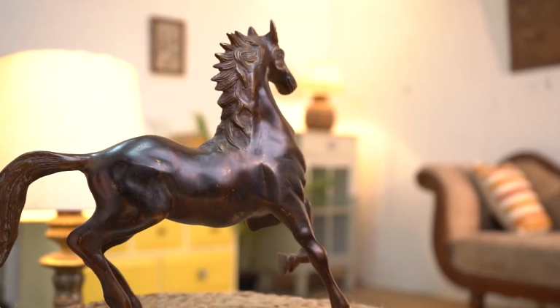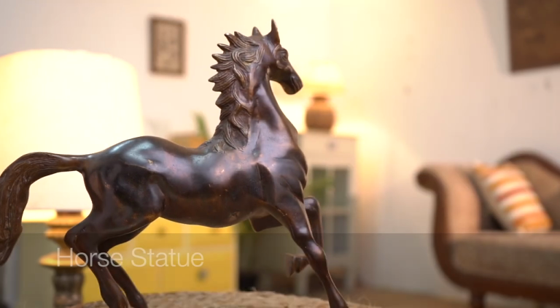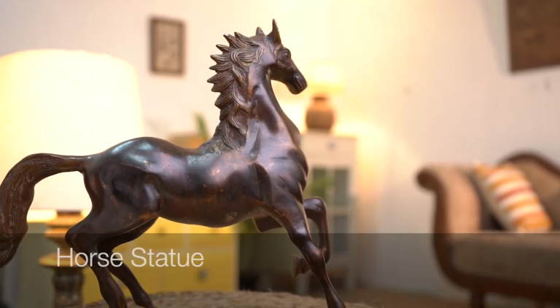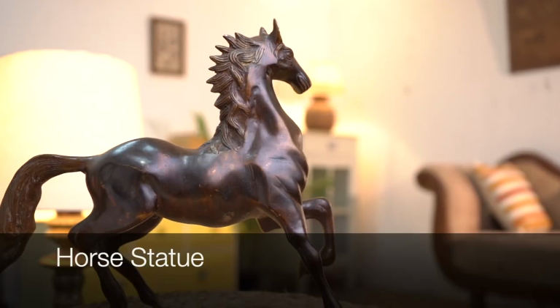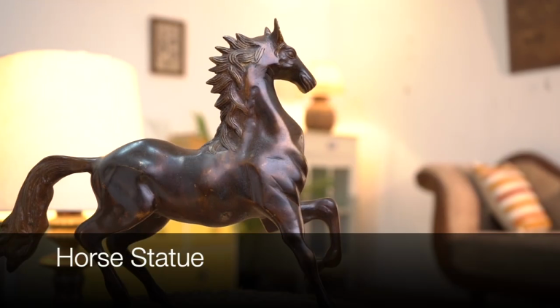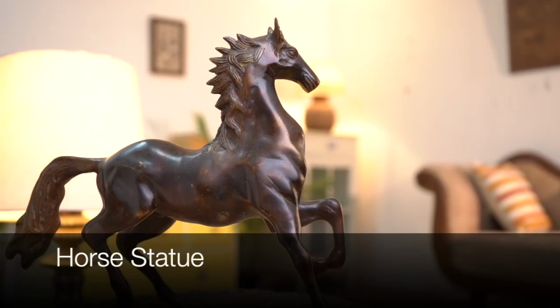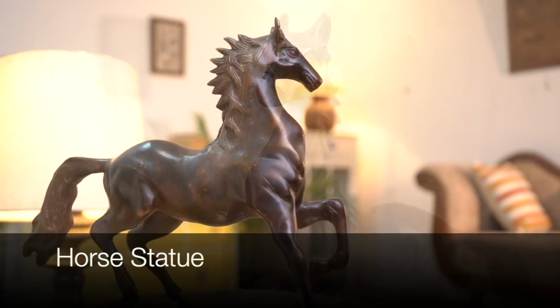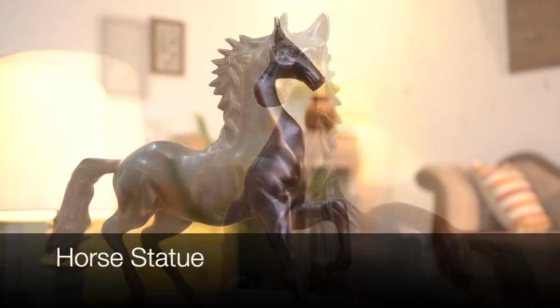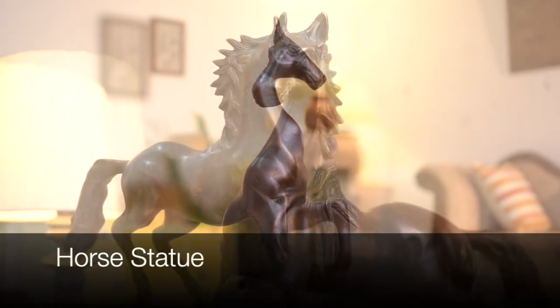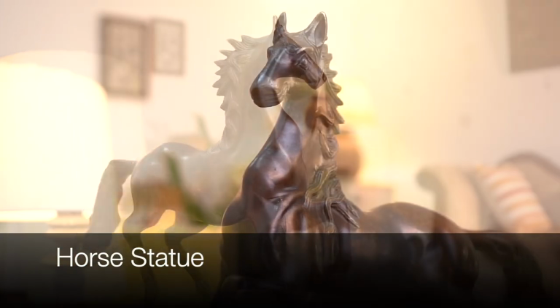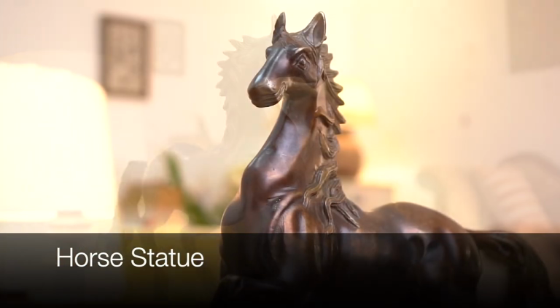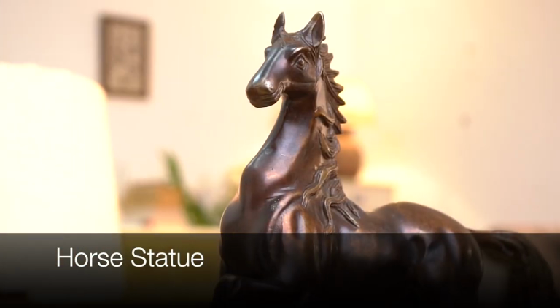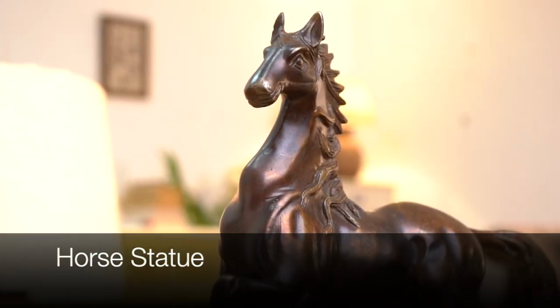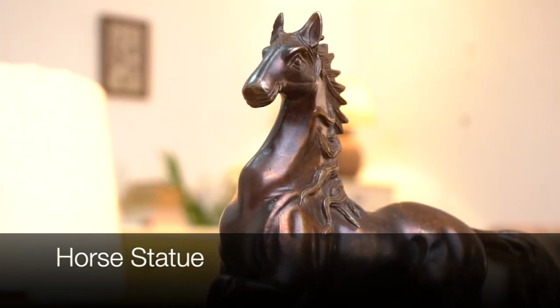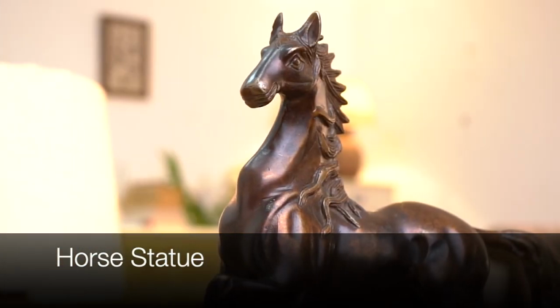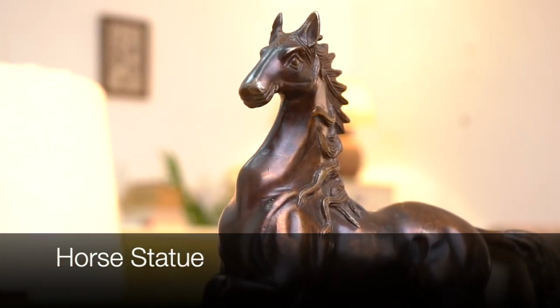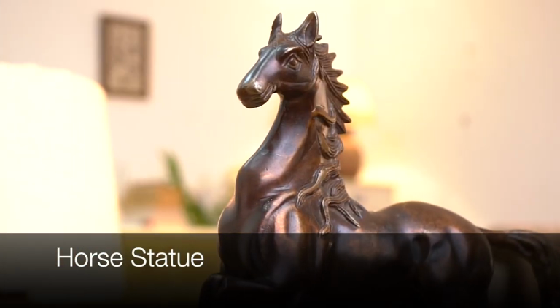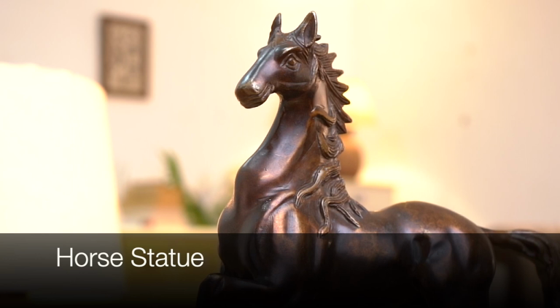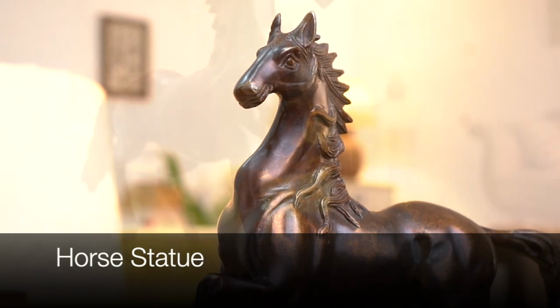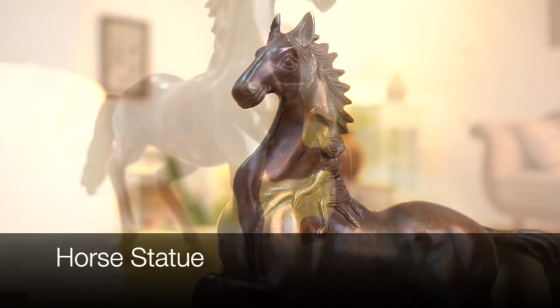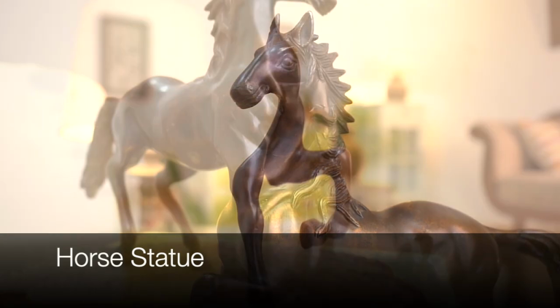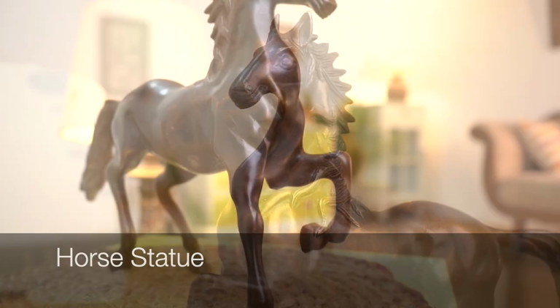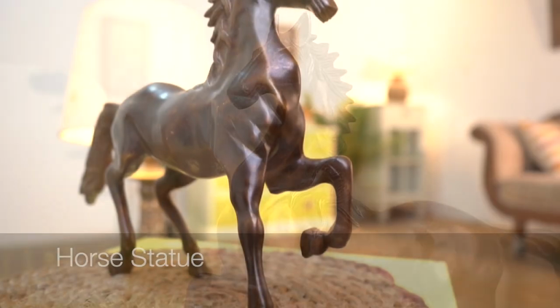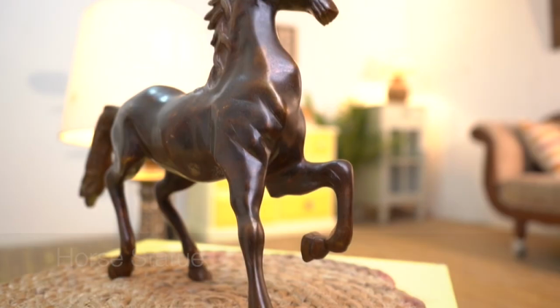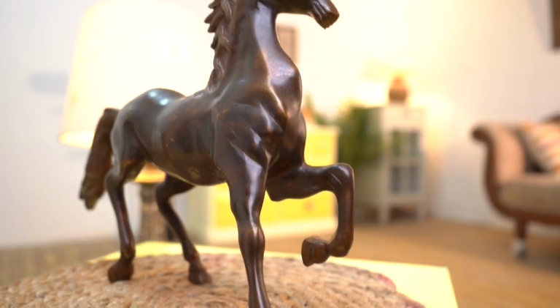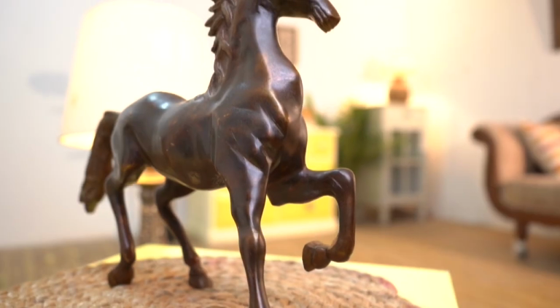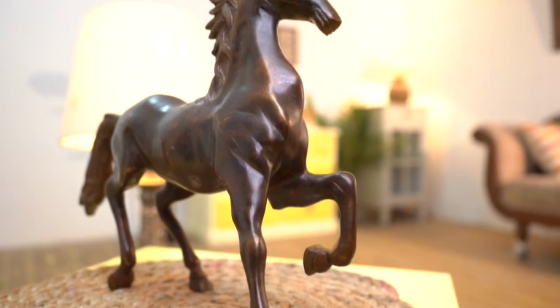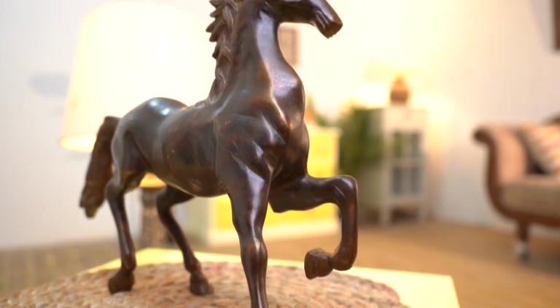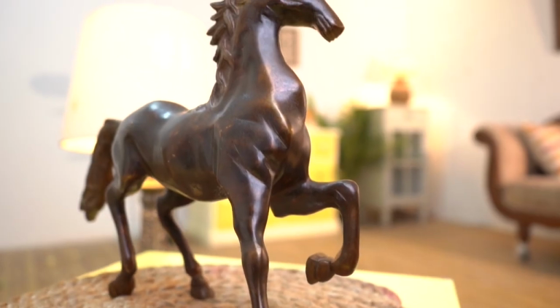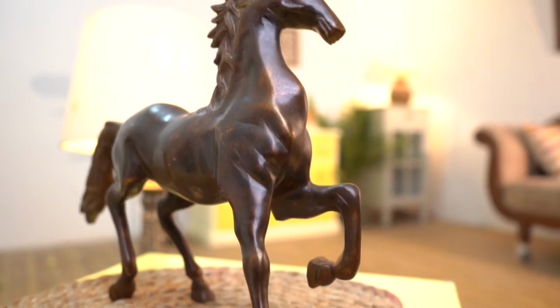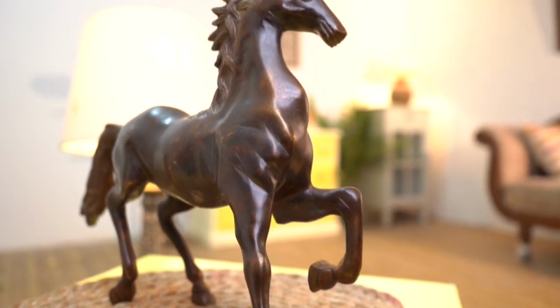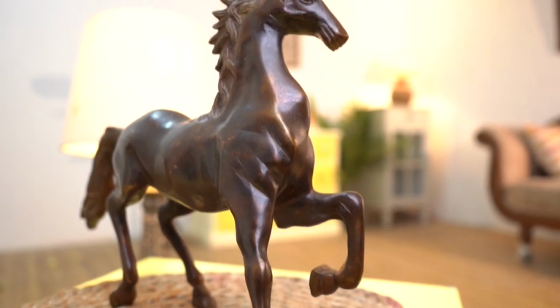Get ready to unleash beauty with our horse statue, a majestic centerpiece for your home decor.